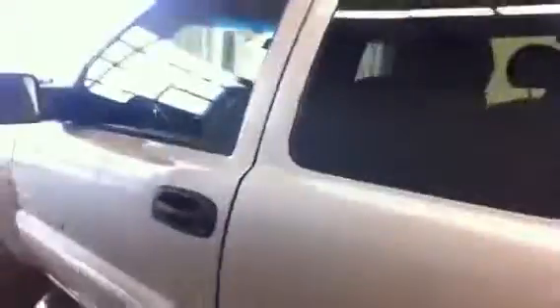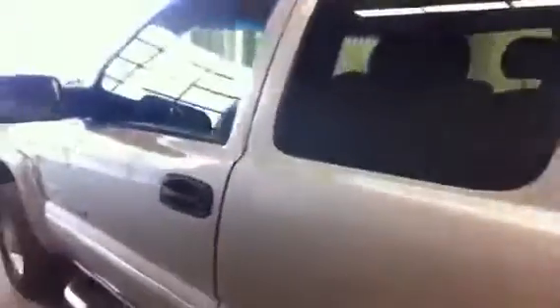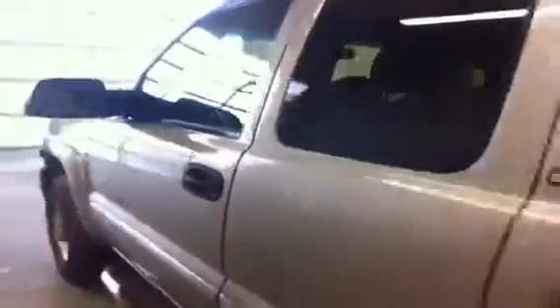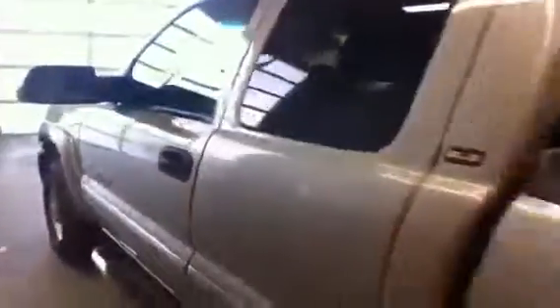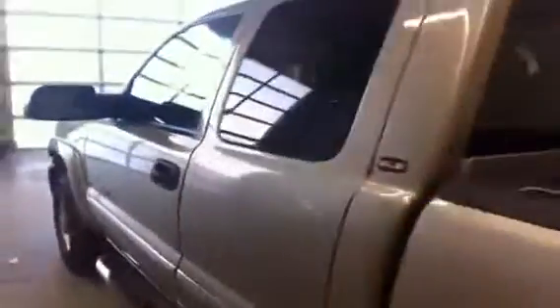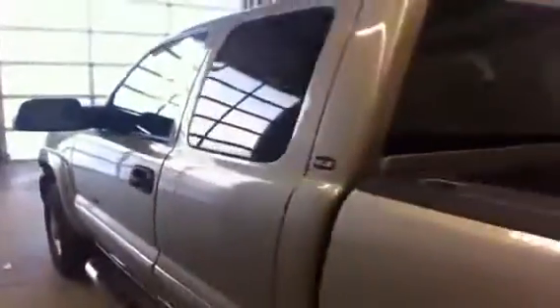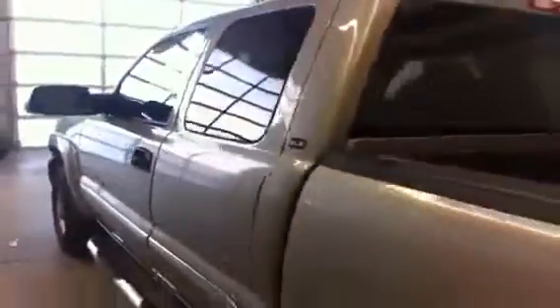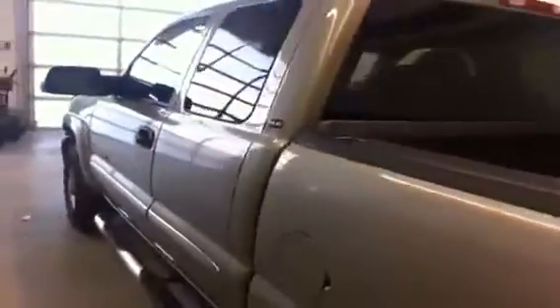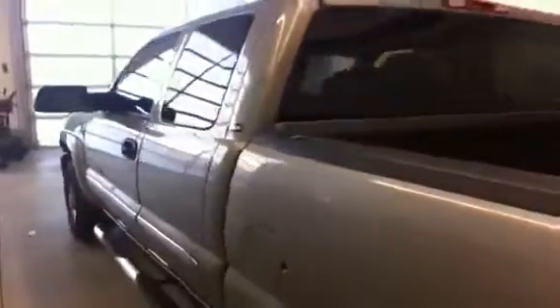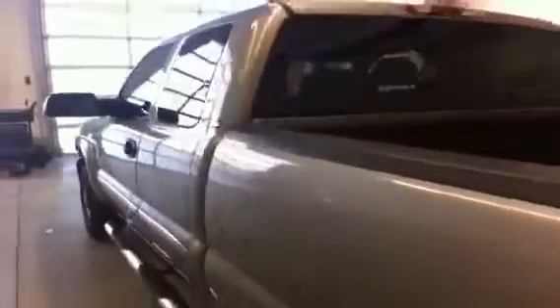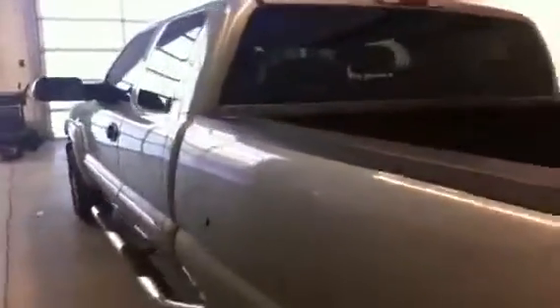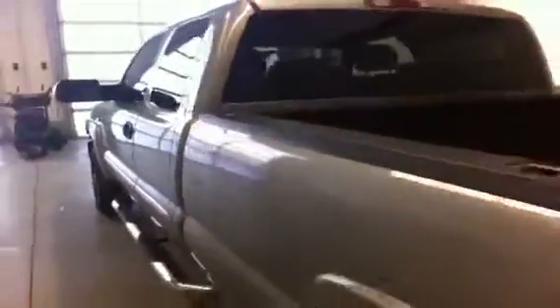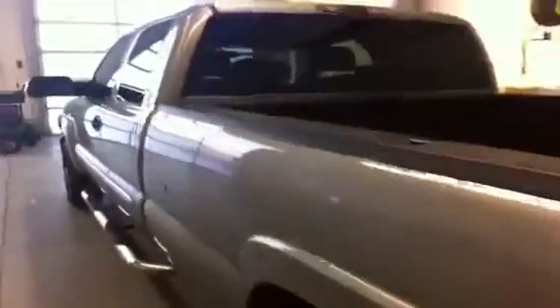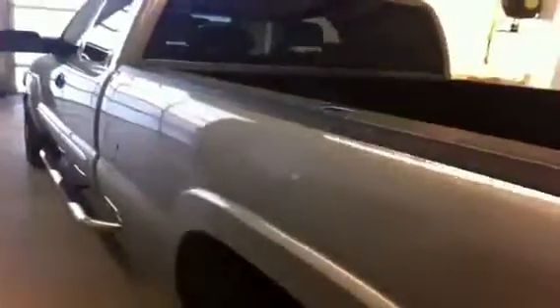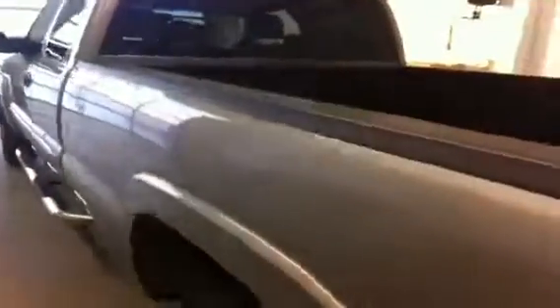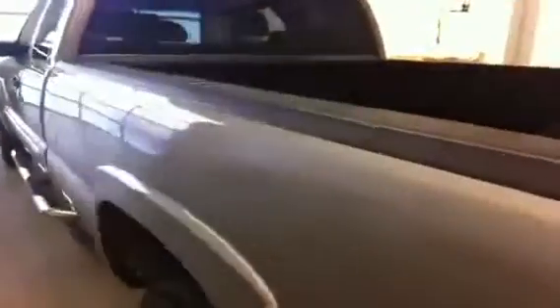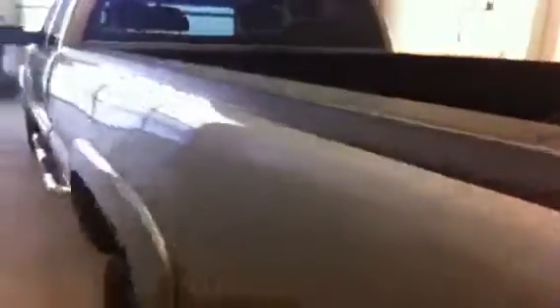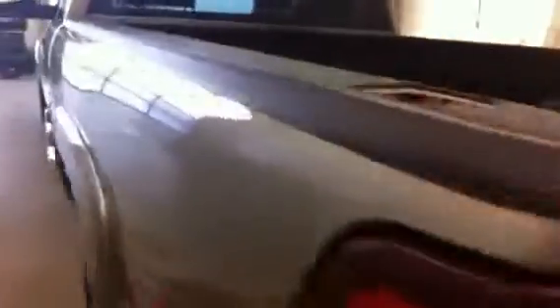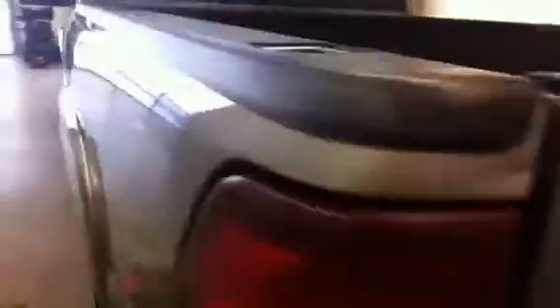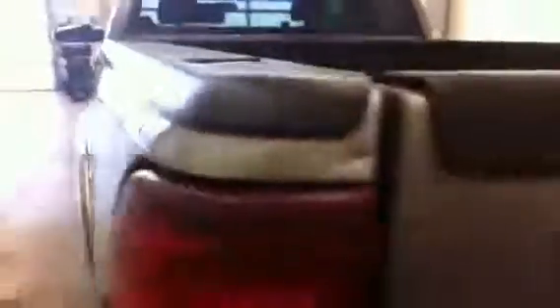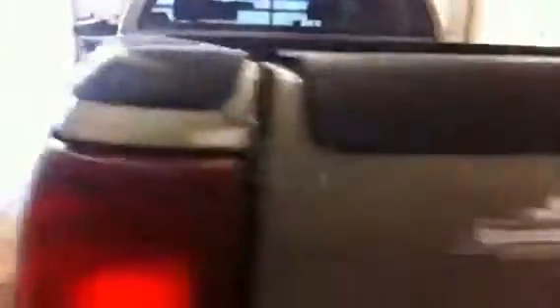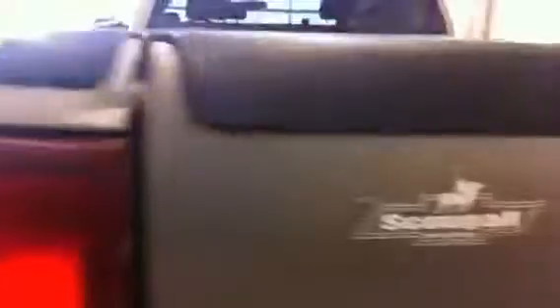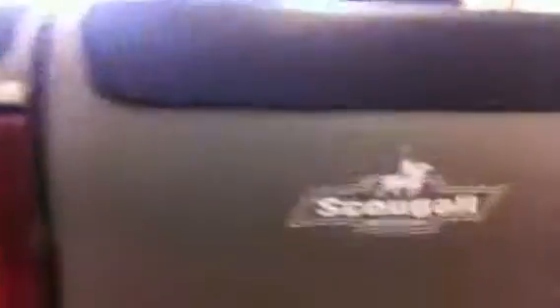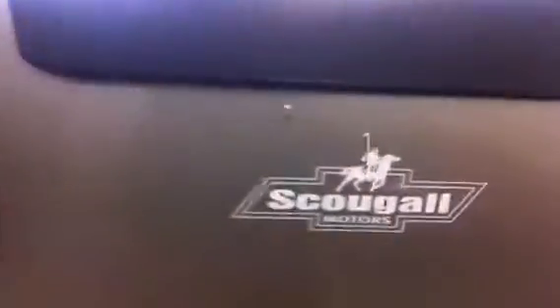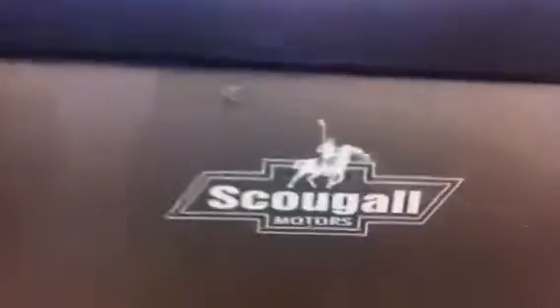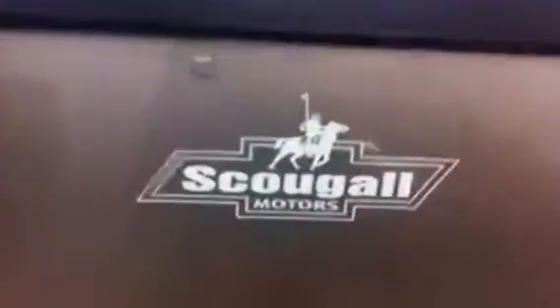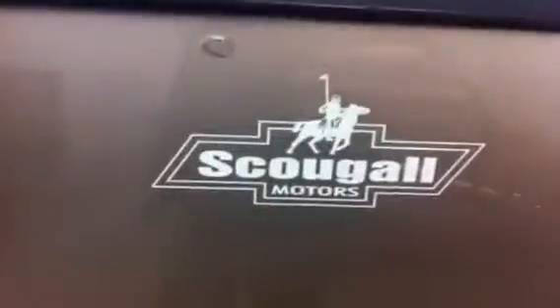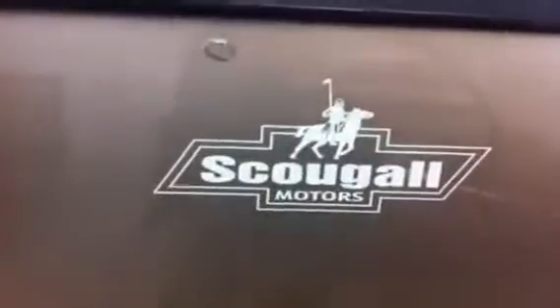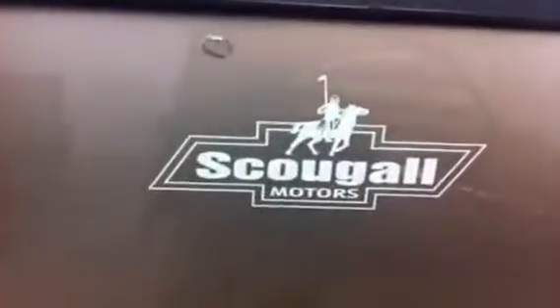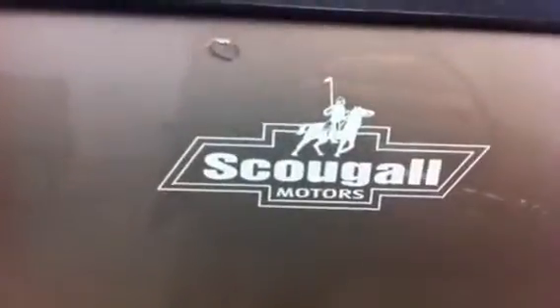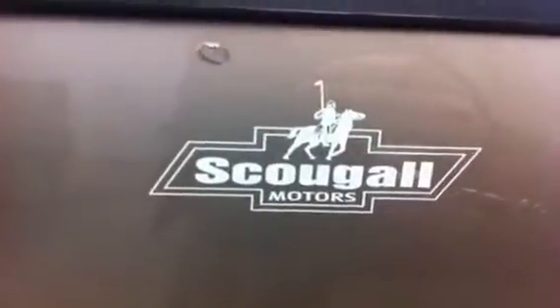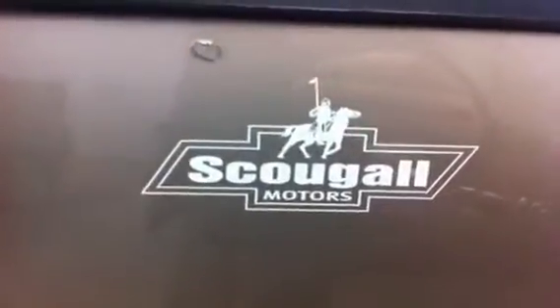Once again, stock number 138780, 2003 GMC three-quarter ton. We are Scougal Motors. Thanks for visiting.